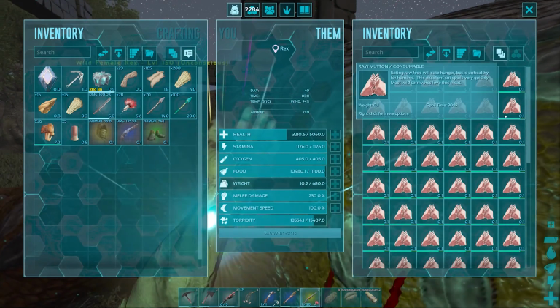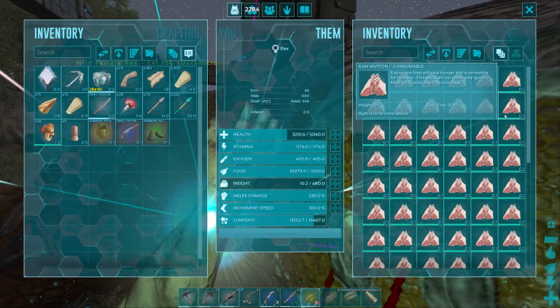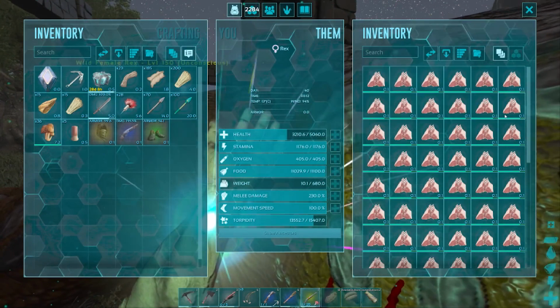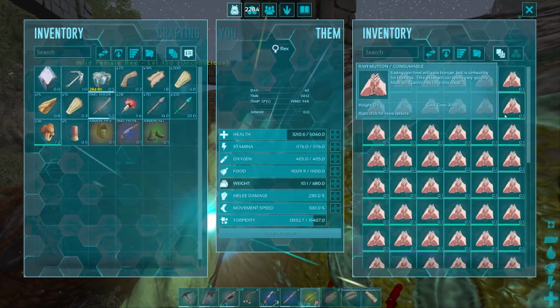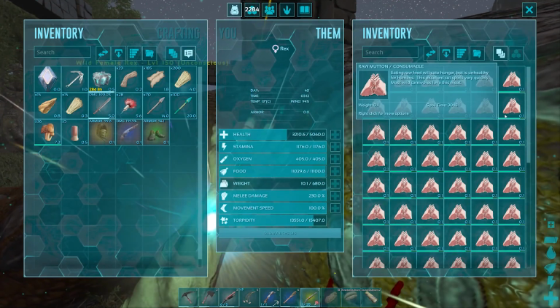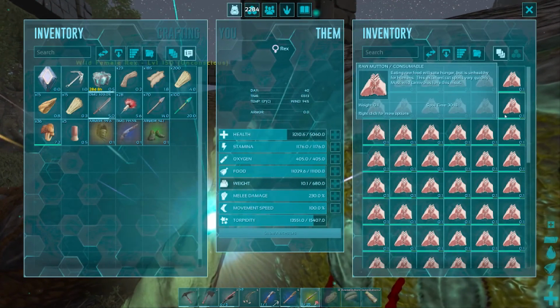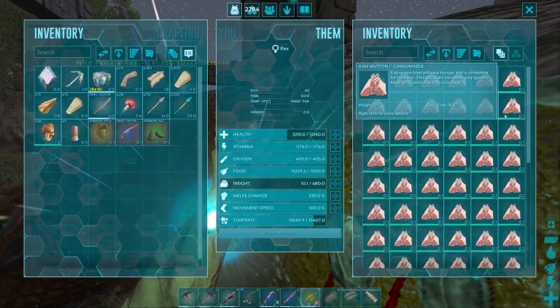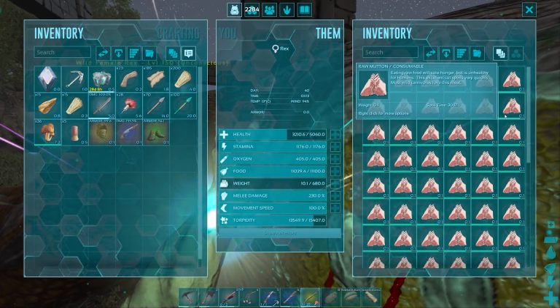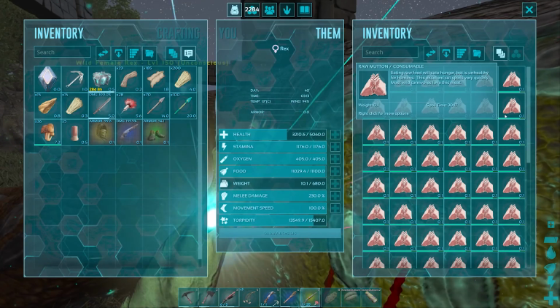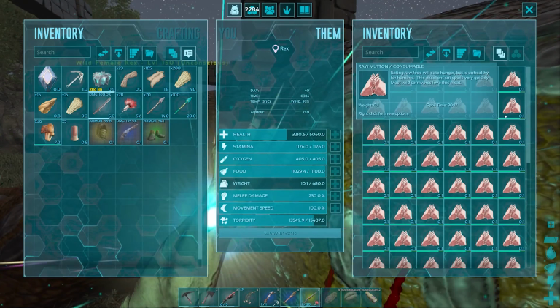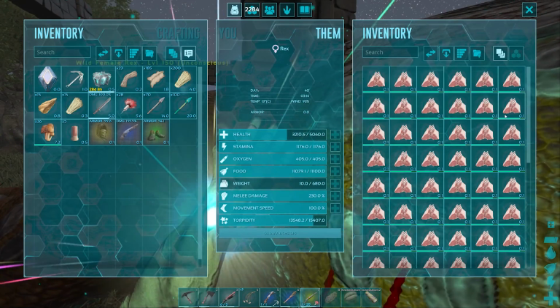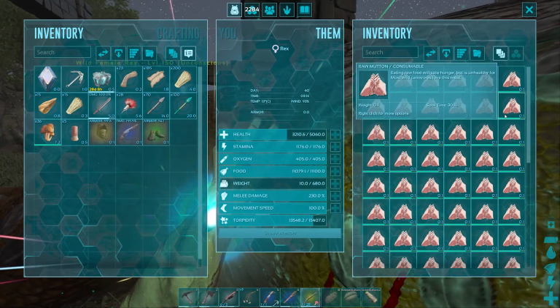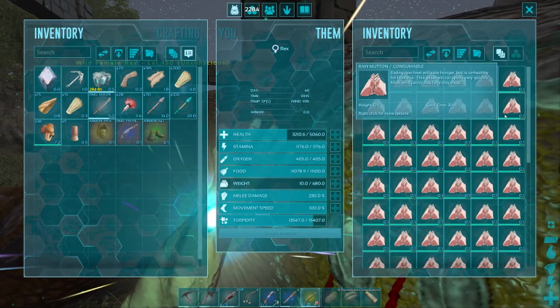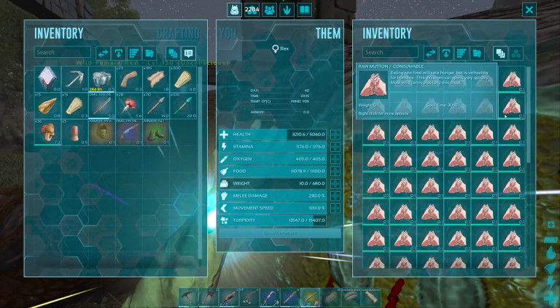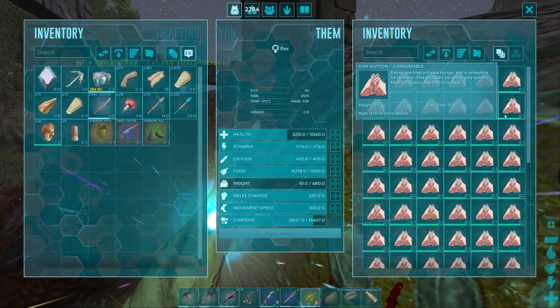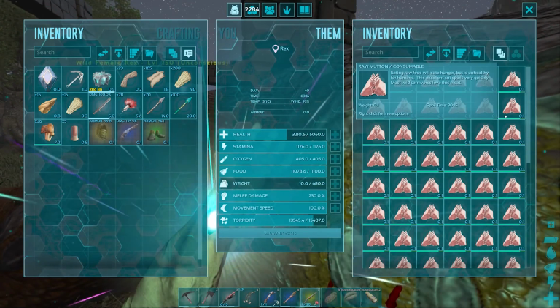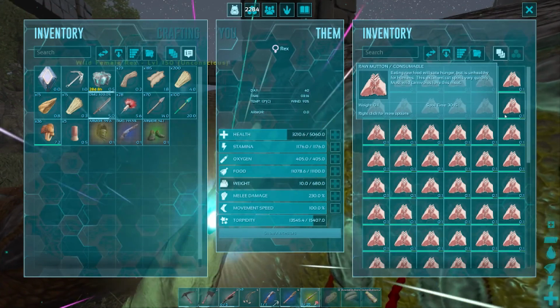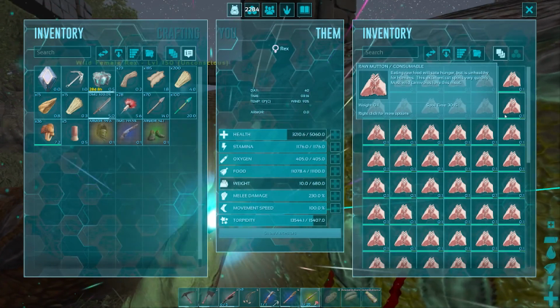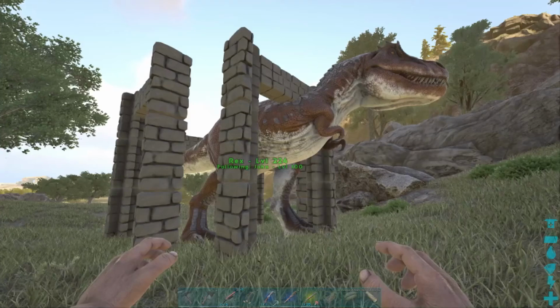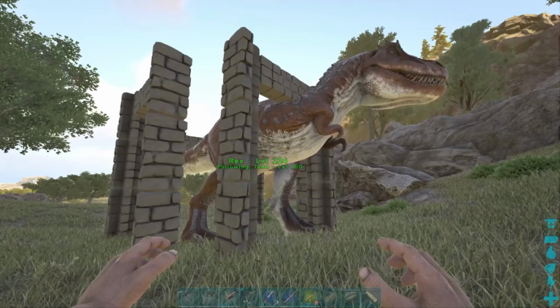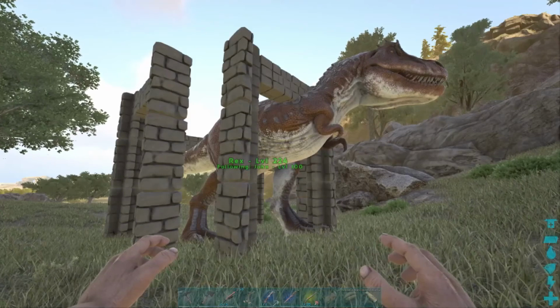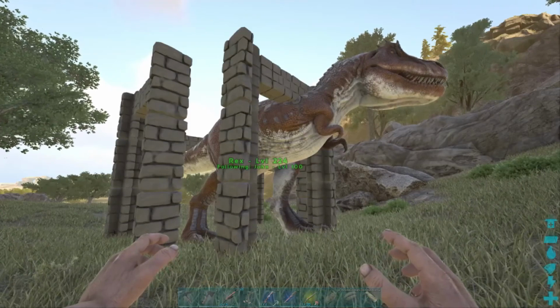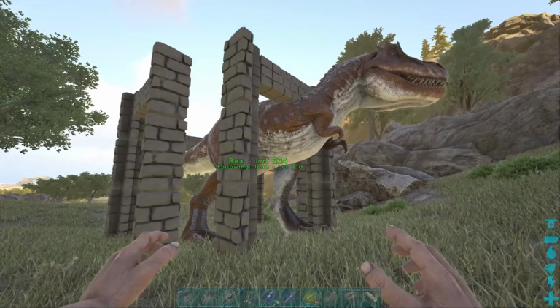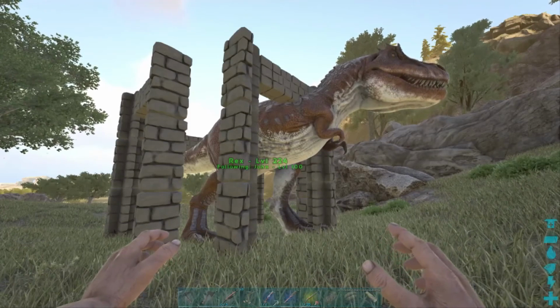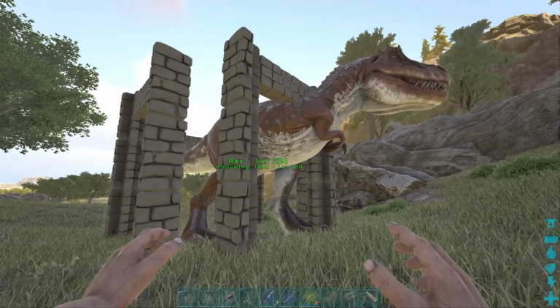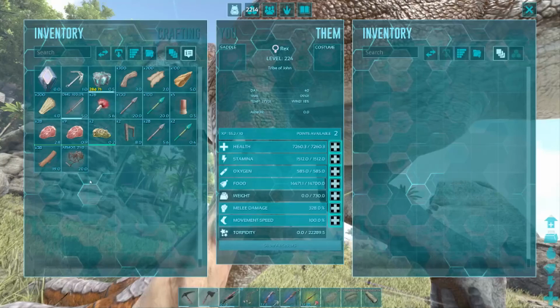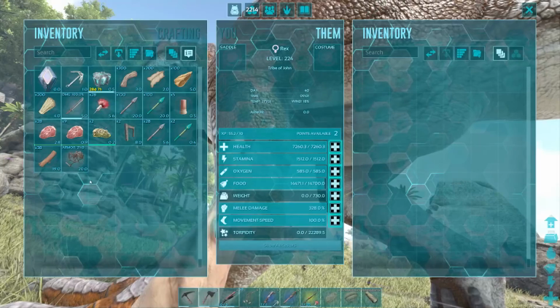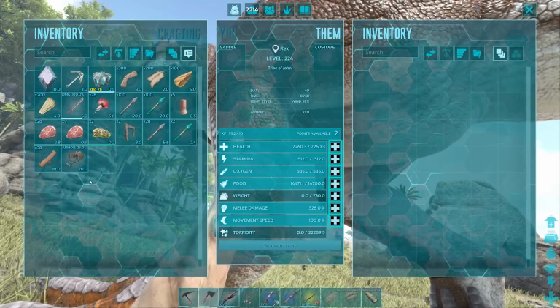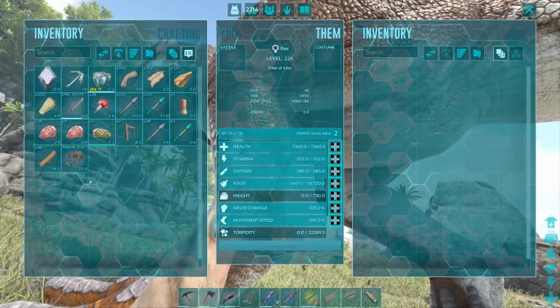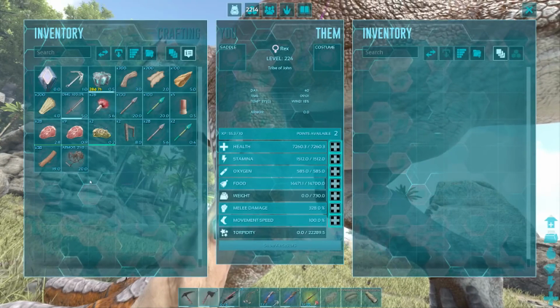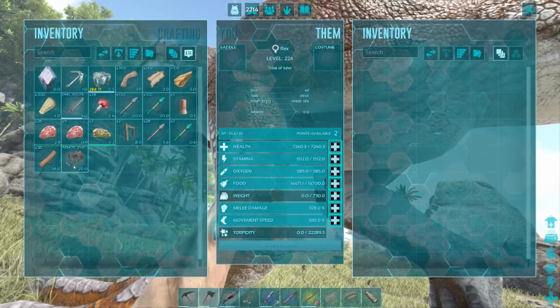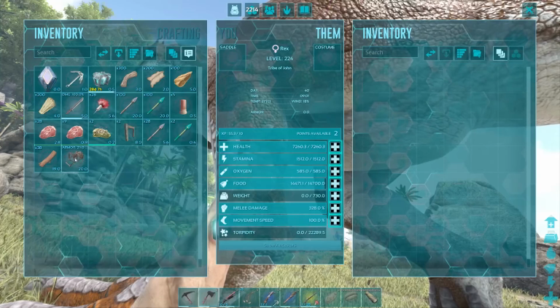On a PvE server, anything above raw prime meat and you shouldn't need any narcotic. Your rex is tamed — equip it with a saddle.